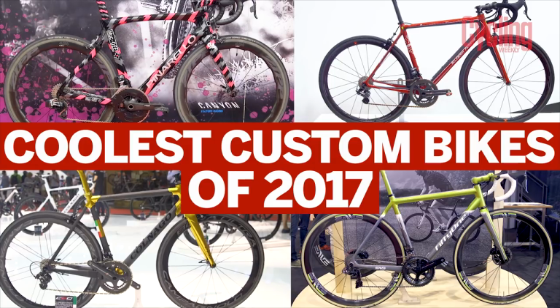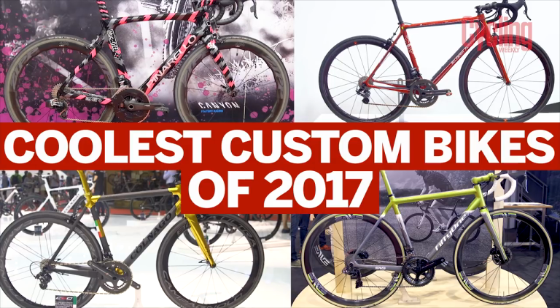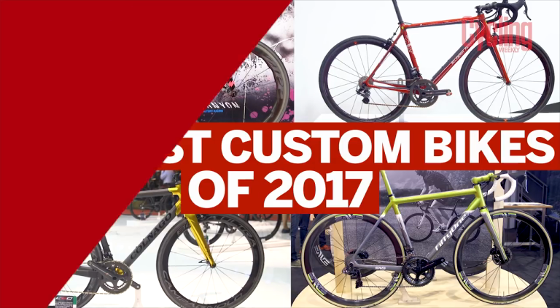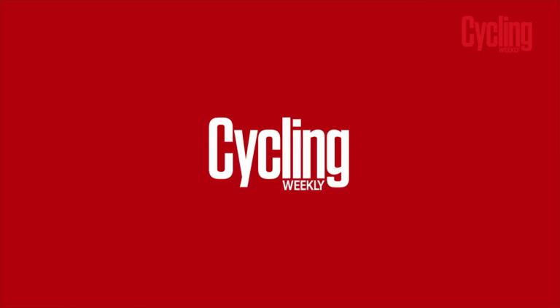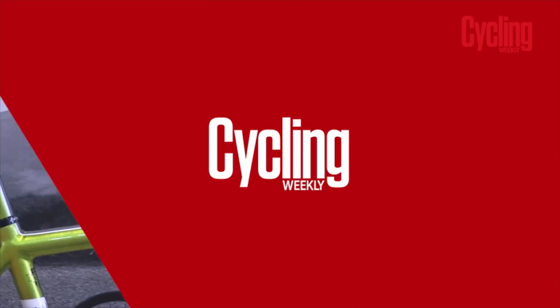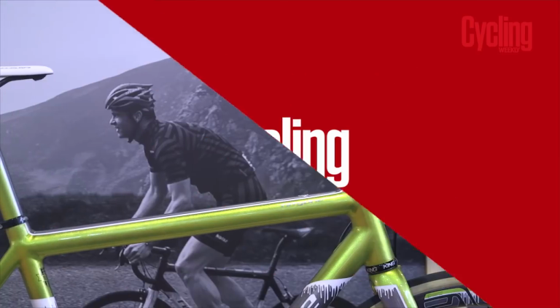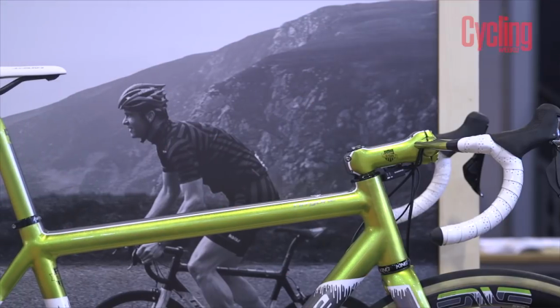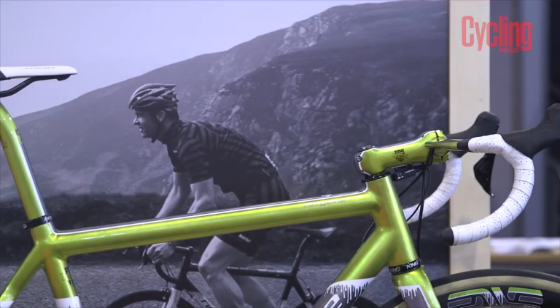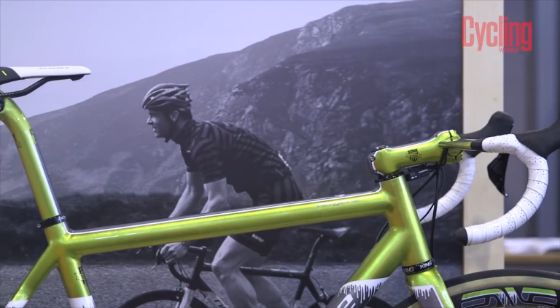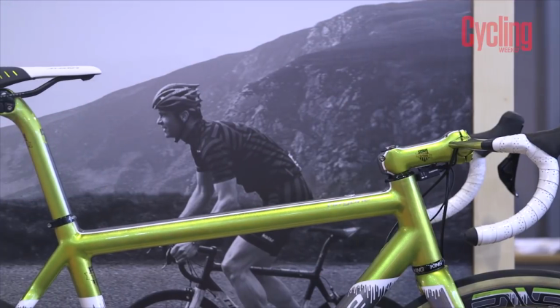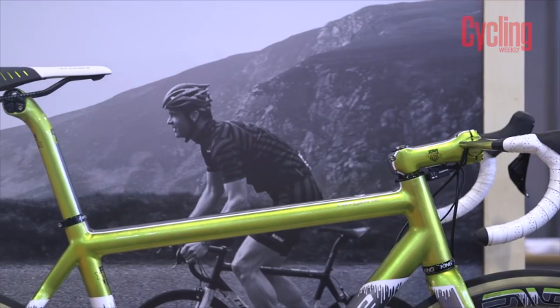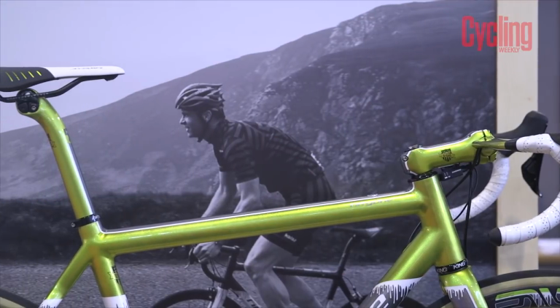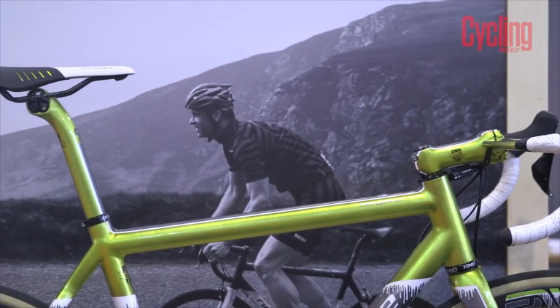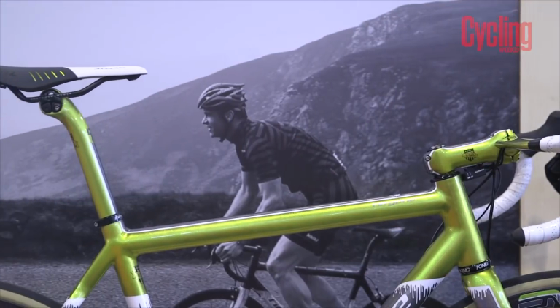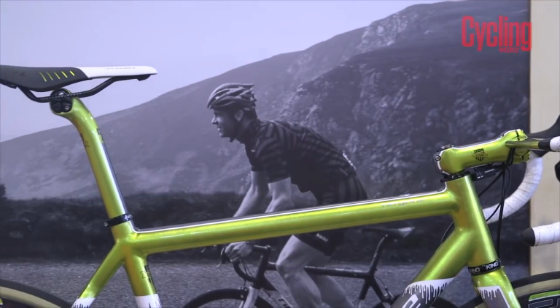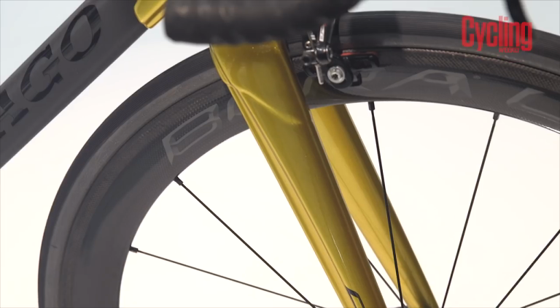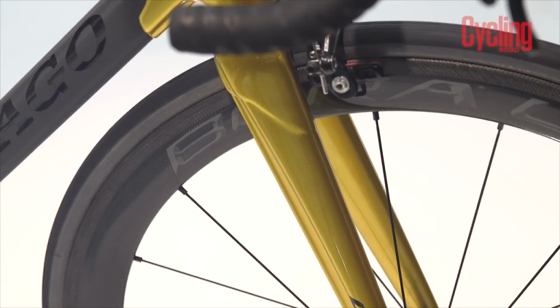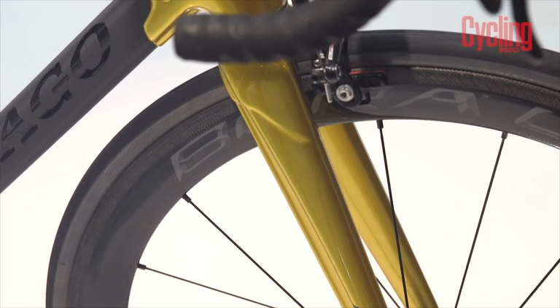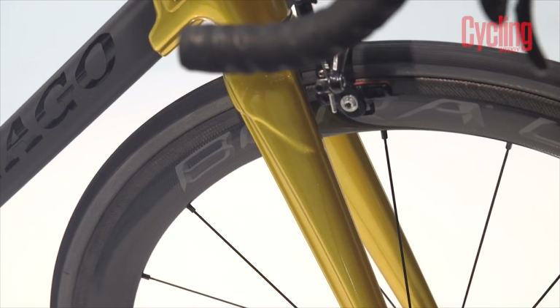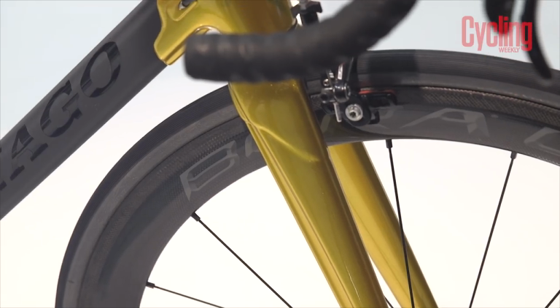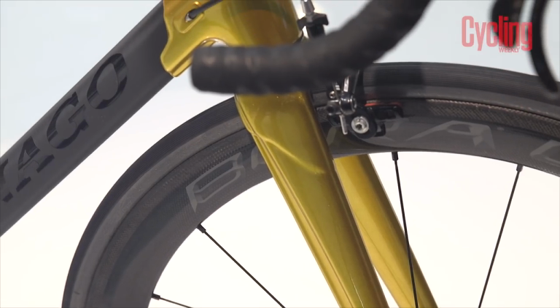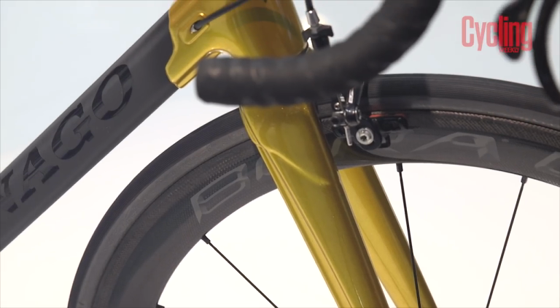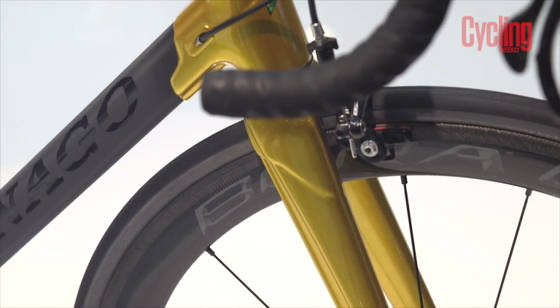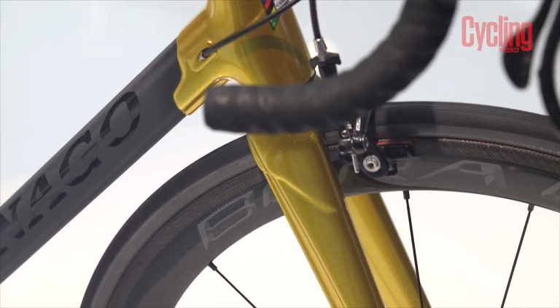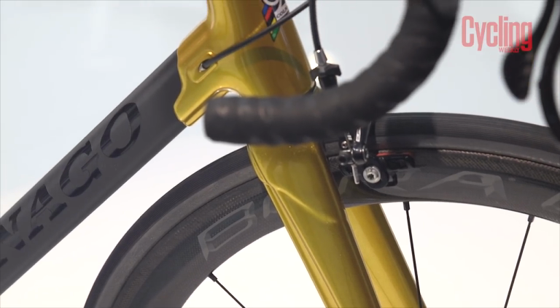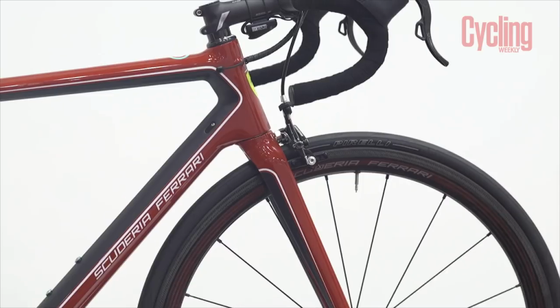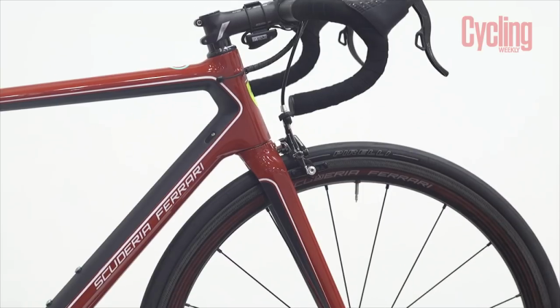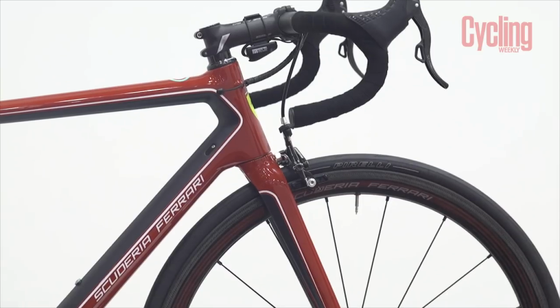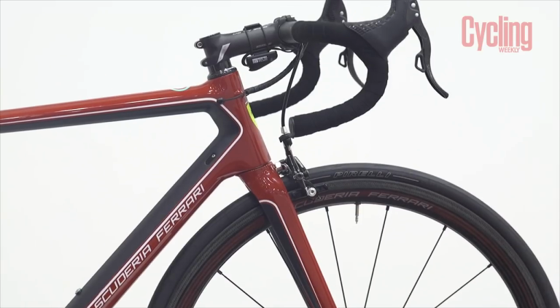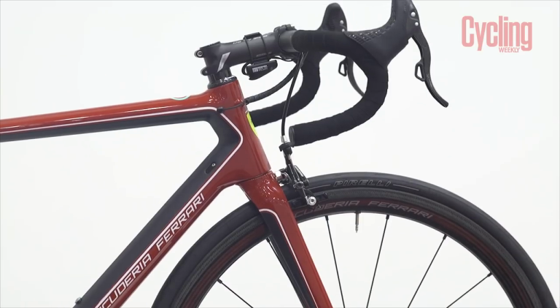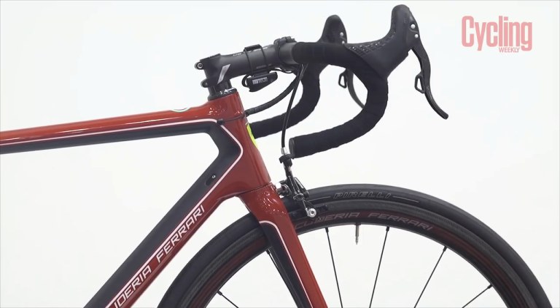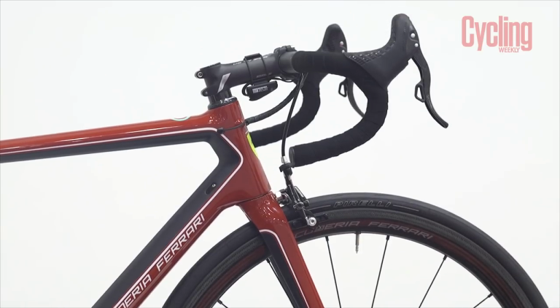Here is a rundown of five of the best custom painted bikes of 2017.